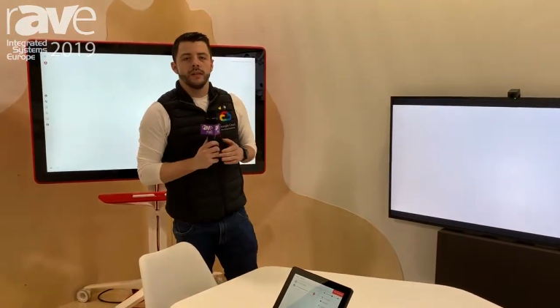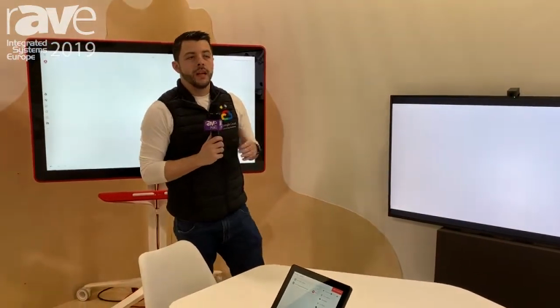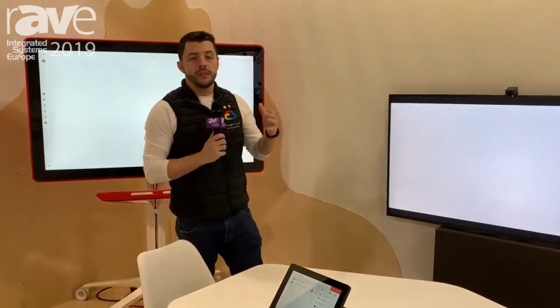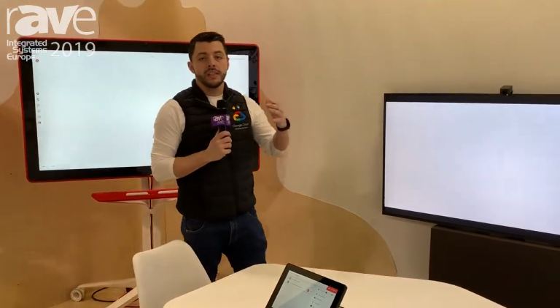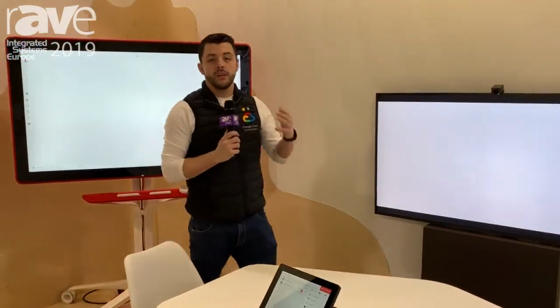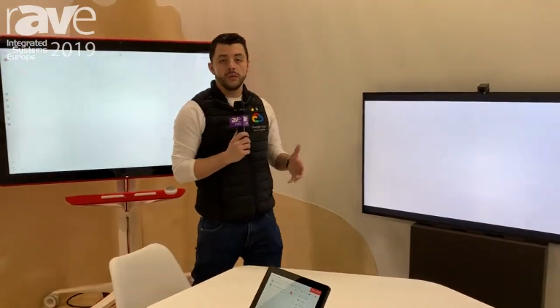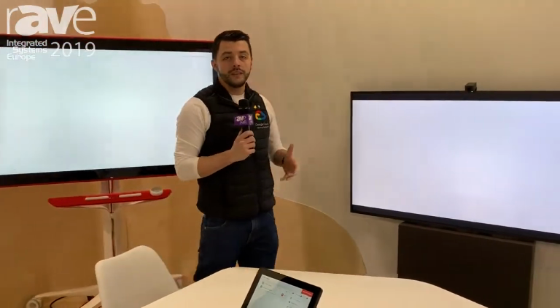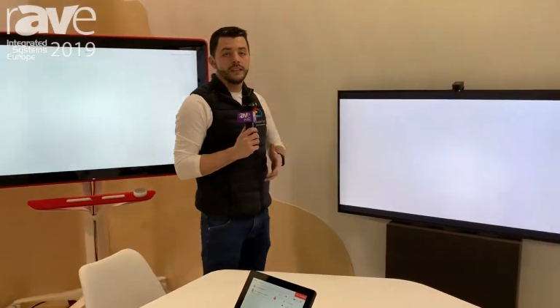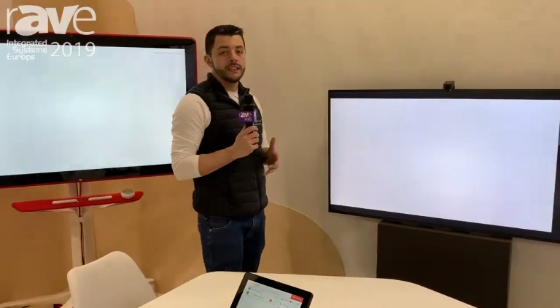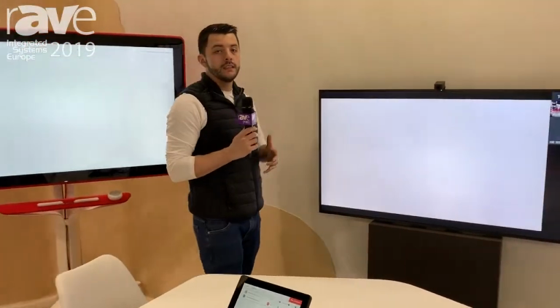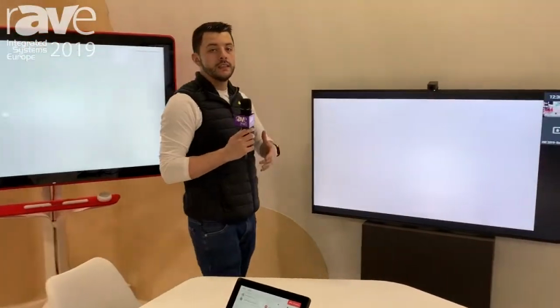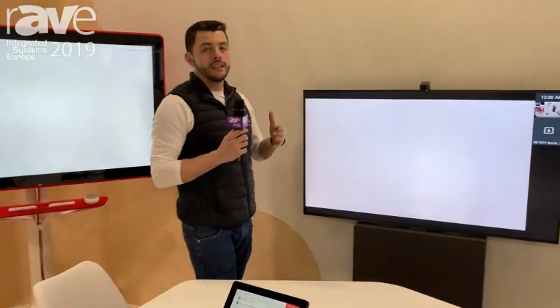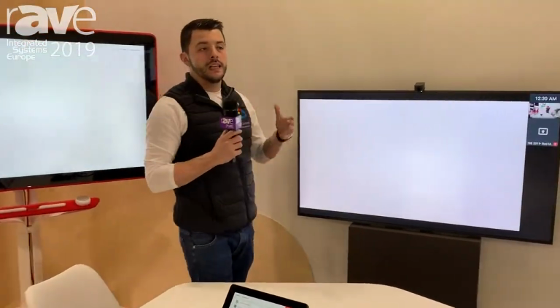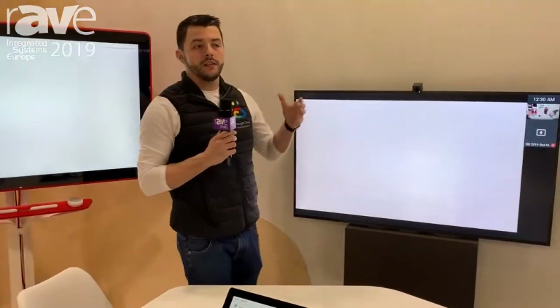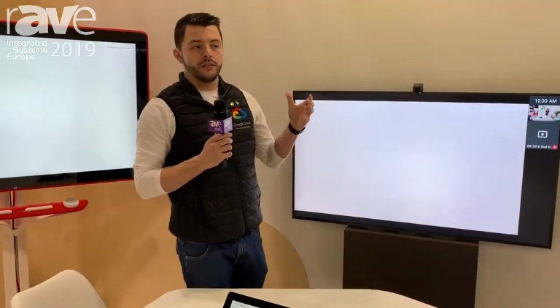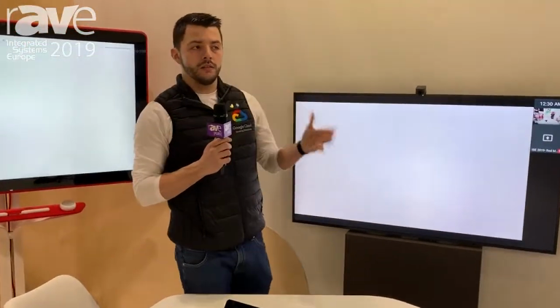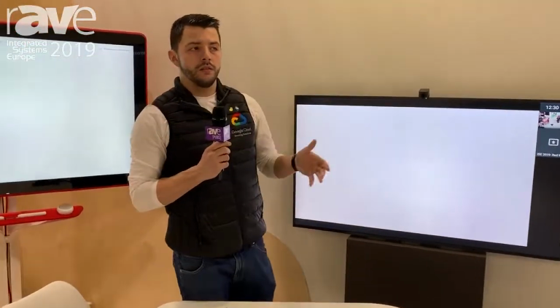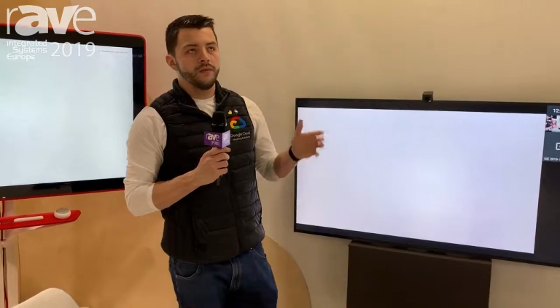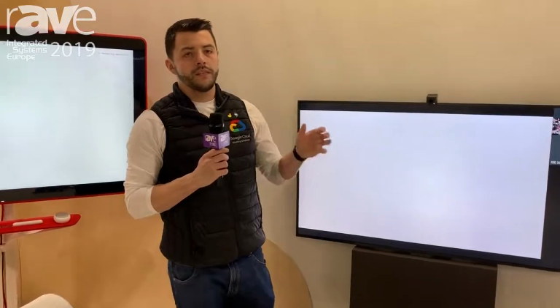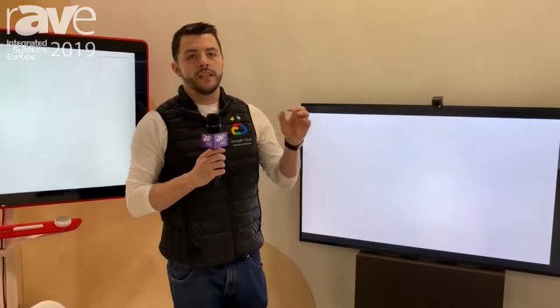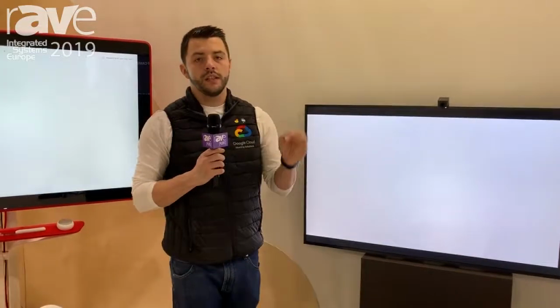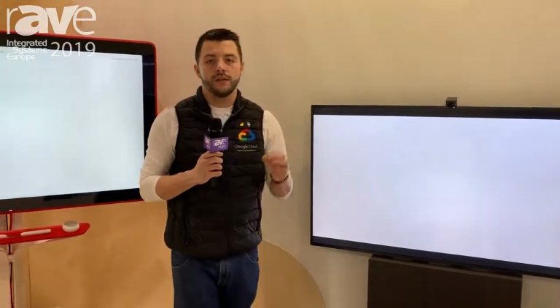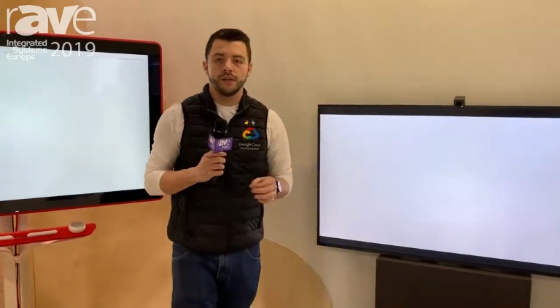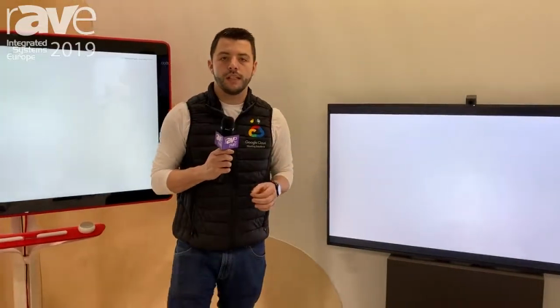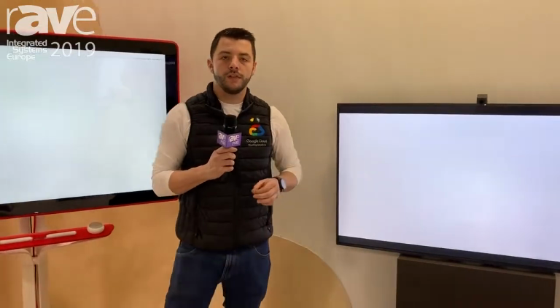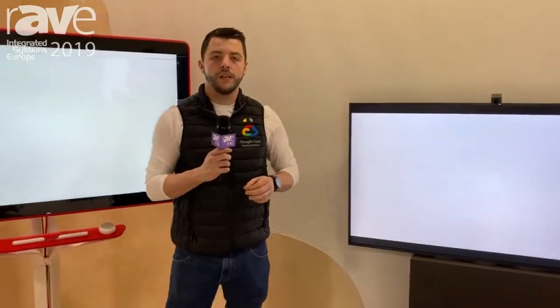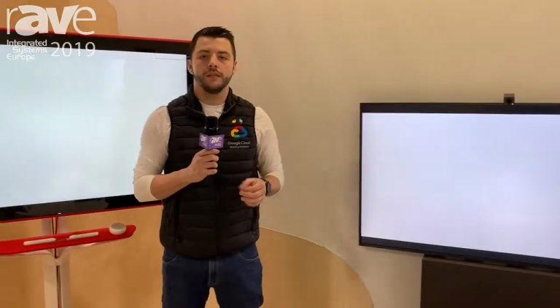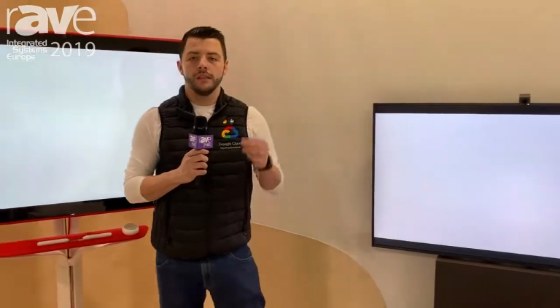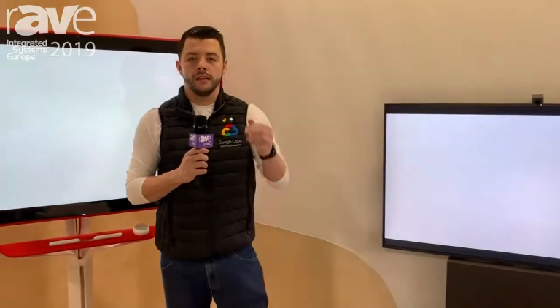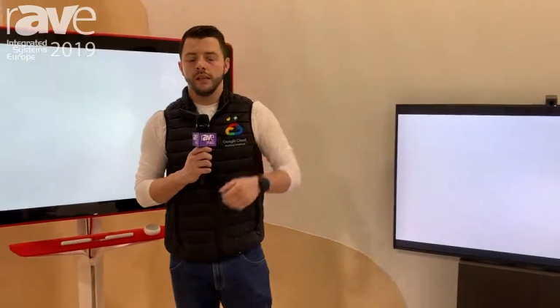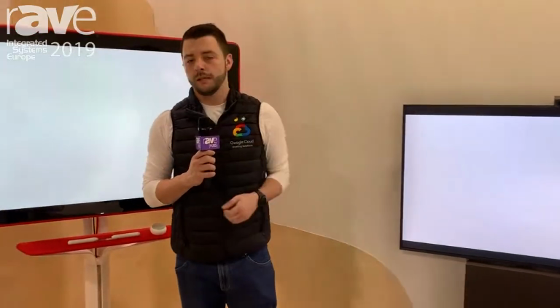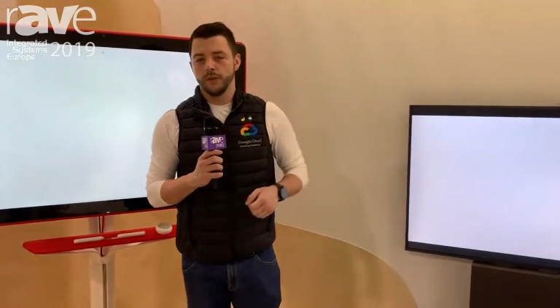Come see us at Hall 15, Stand 15 U265 to learn more.